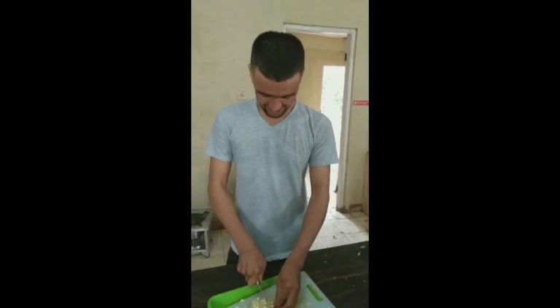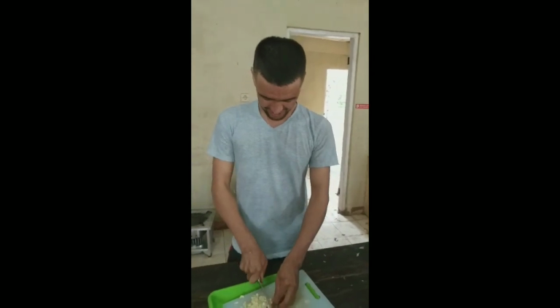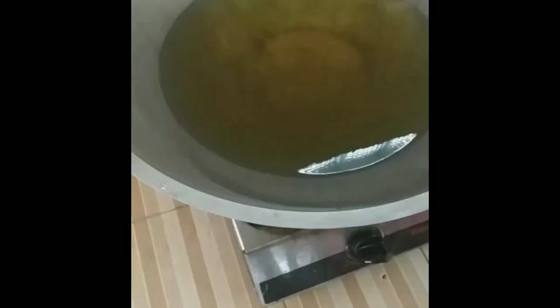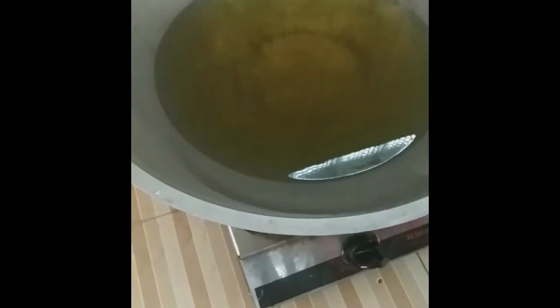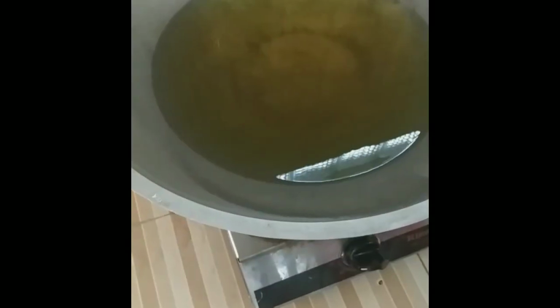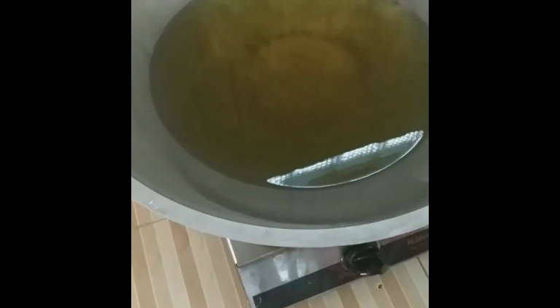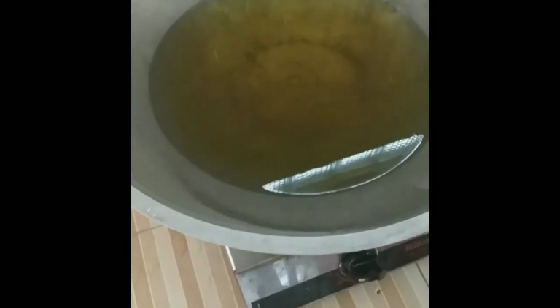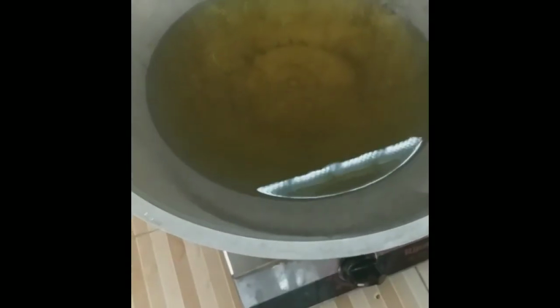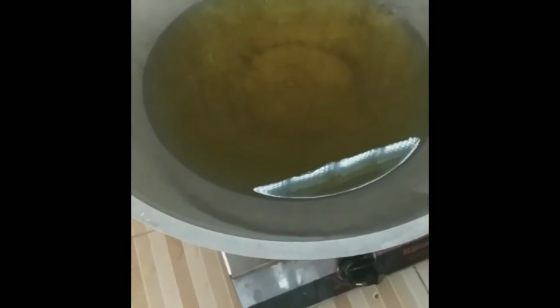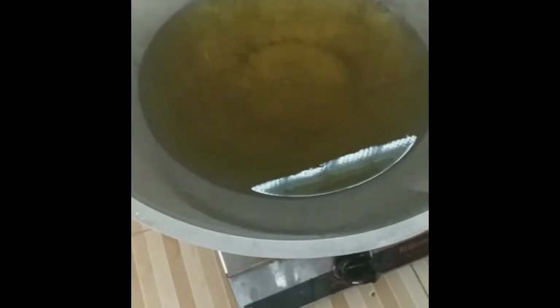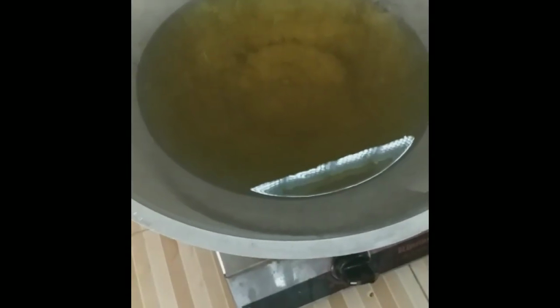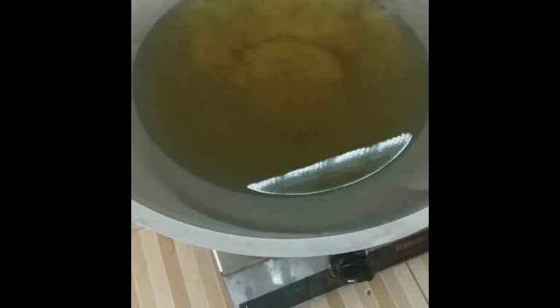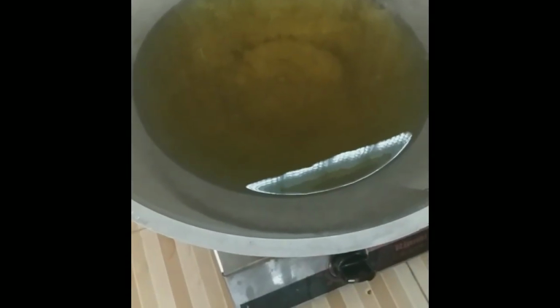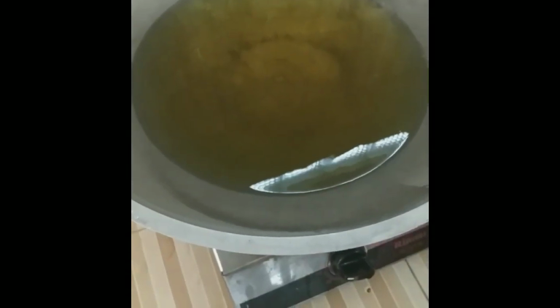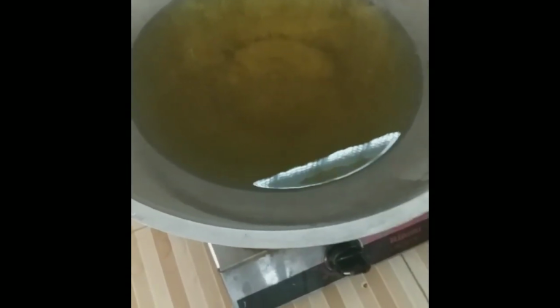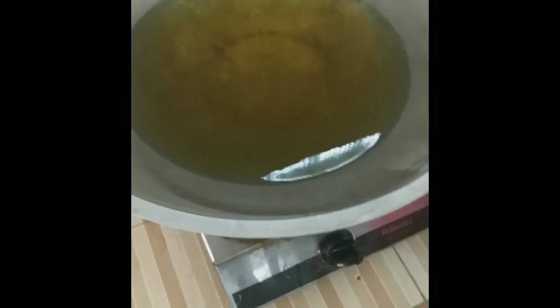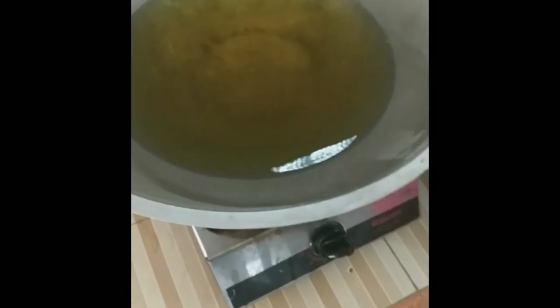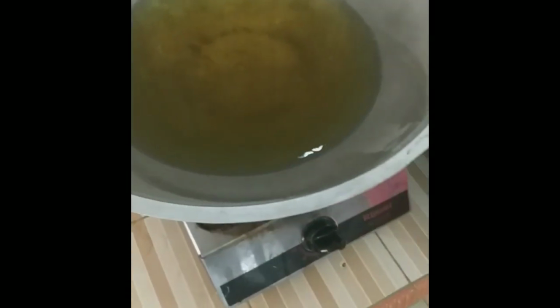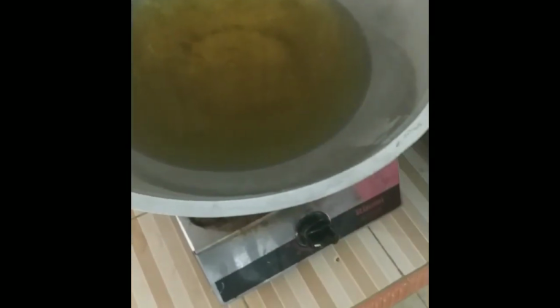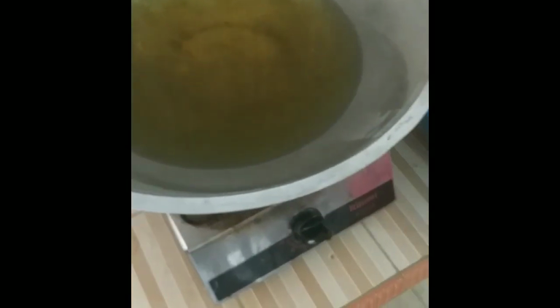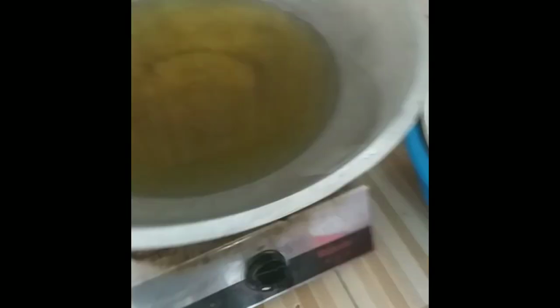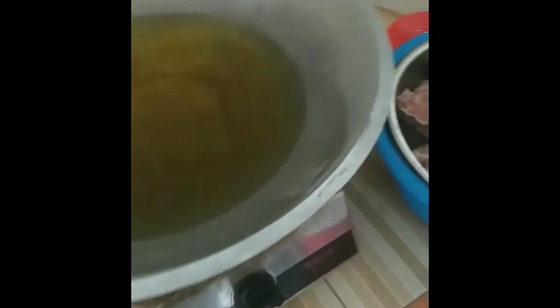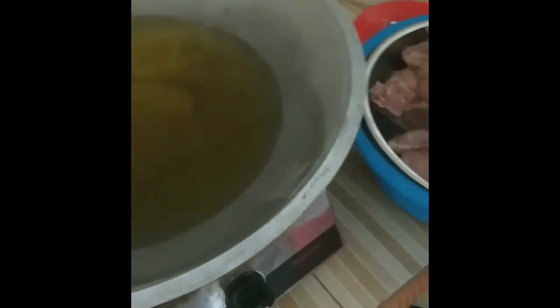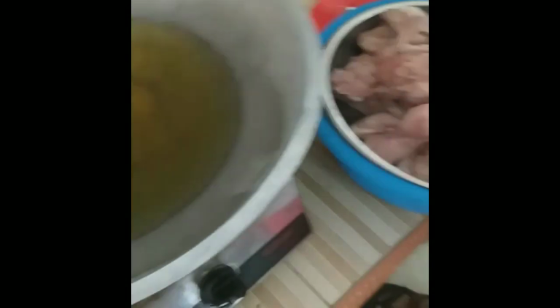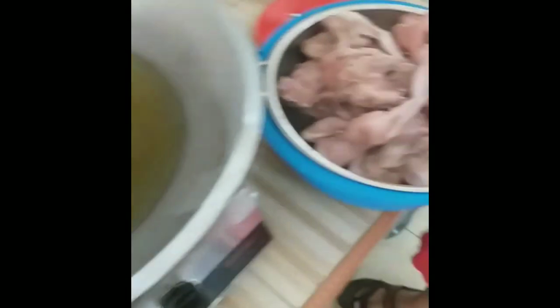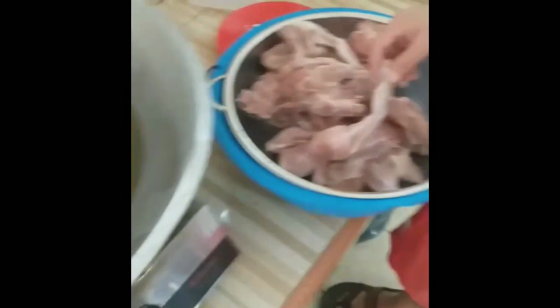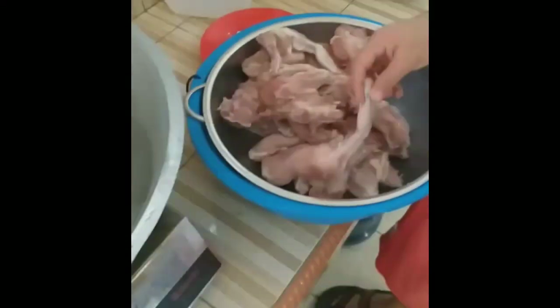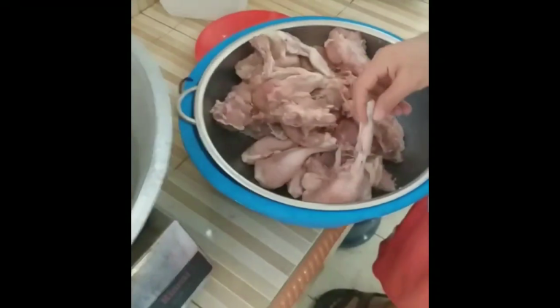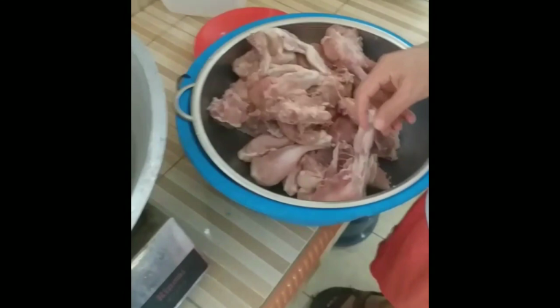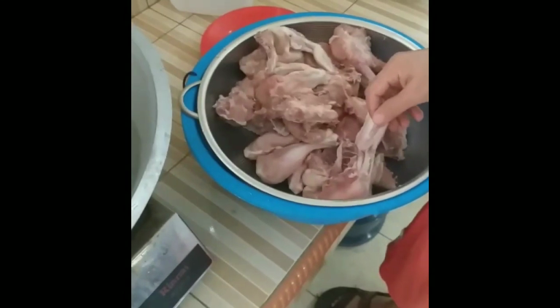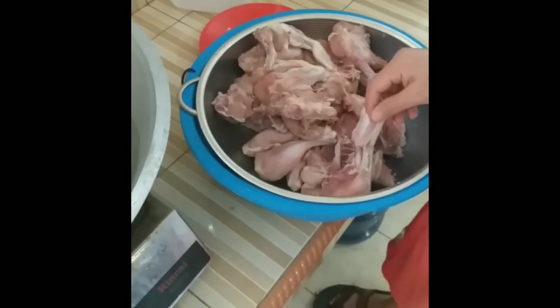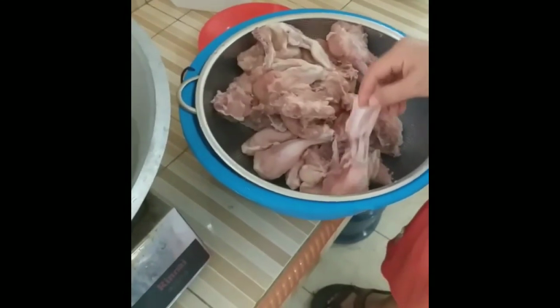We should put the oil in. We will fry the chicken now.